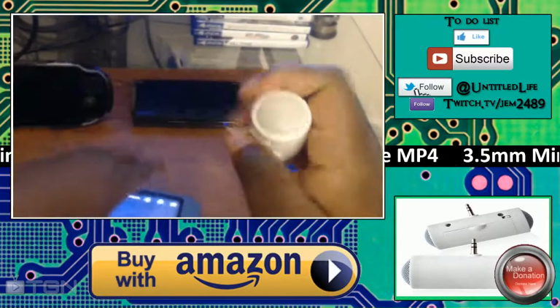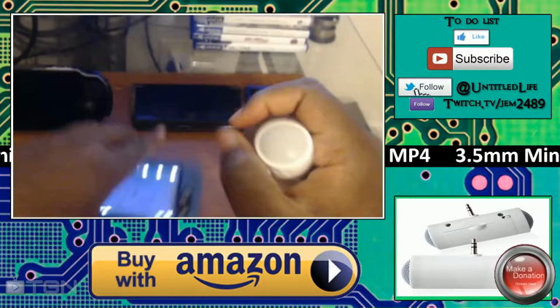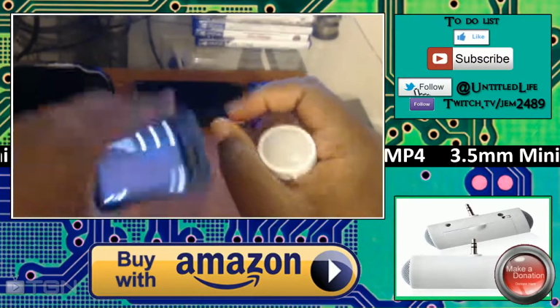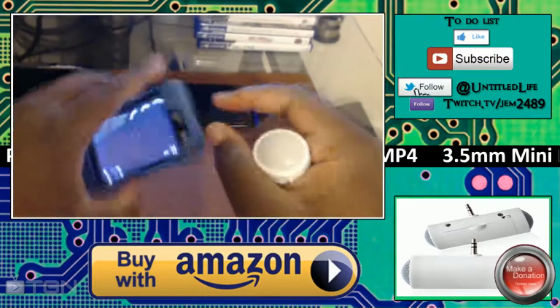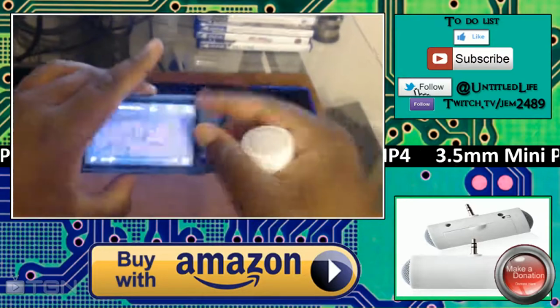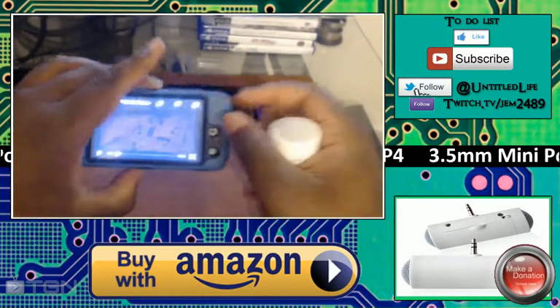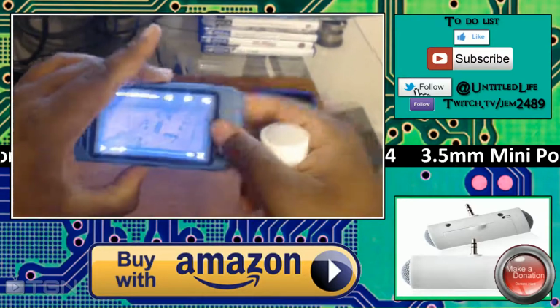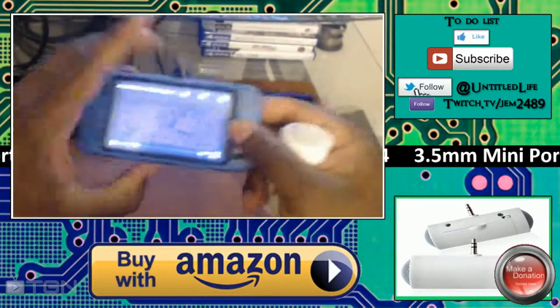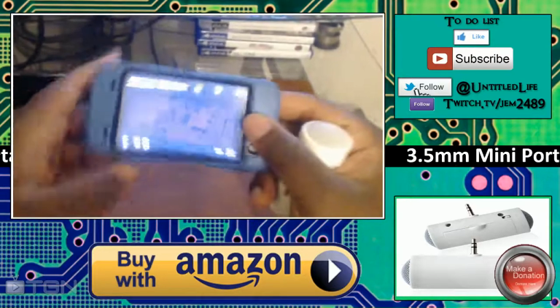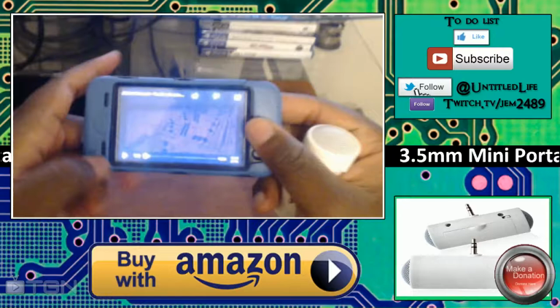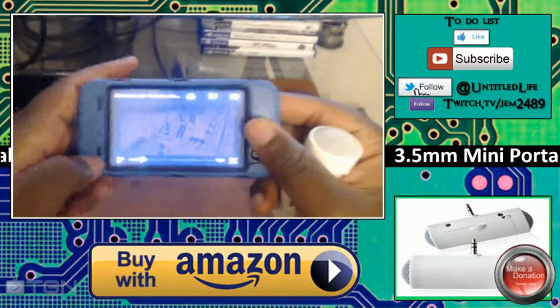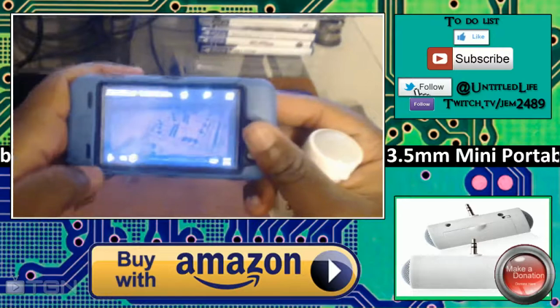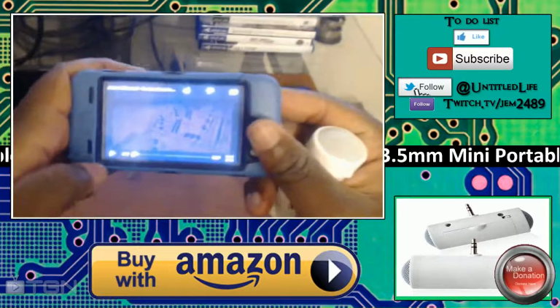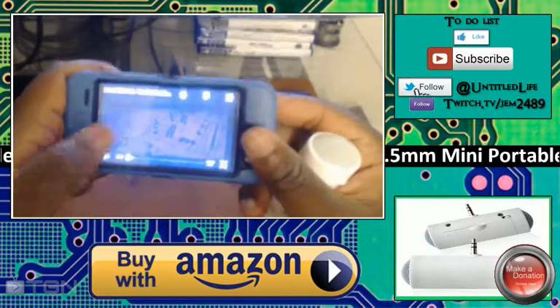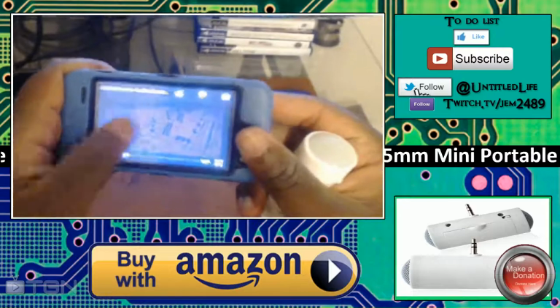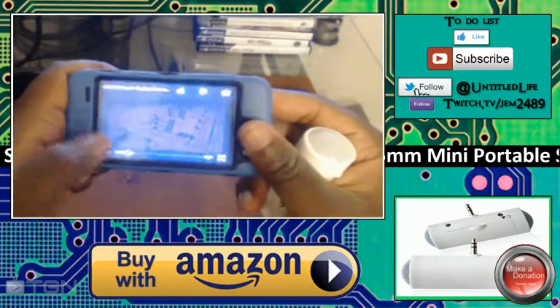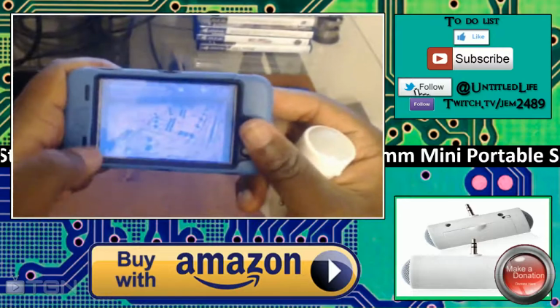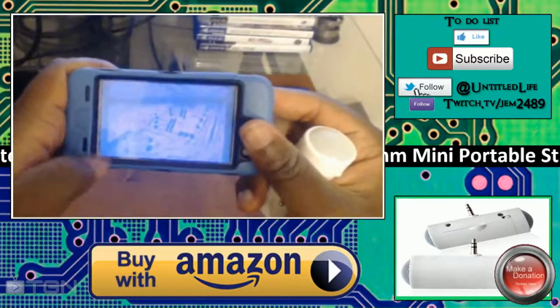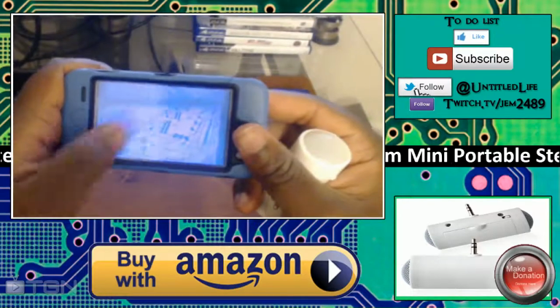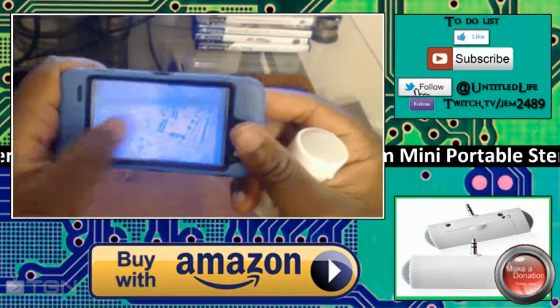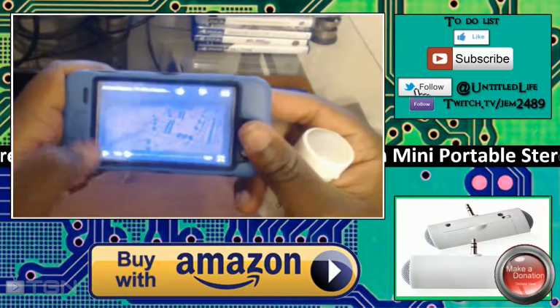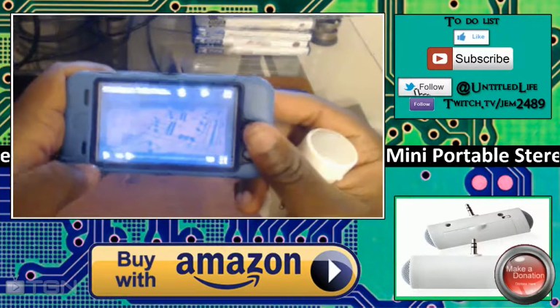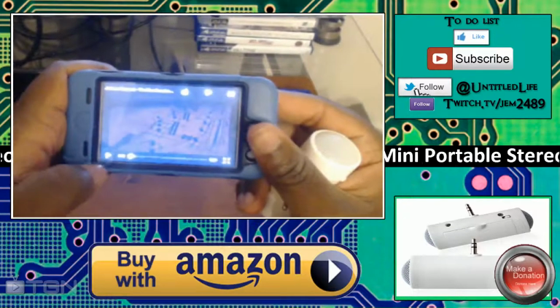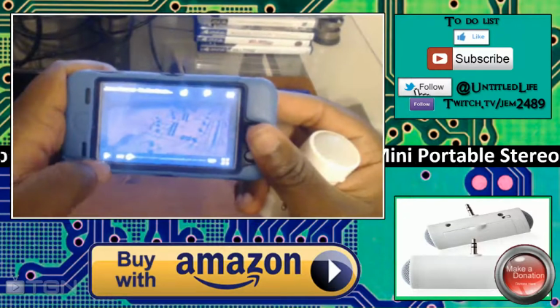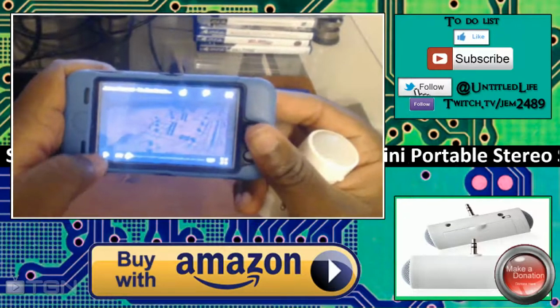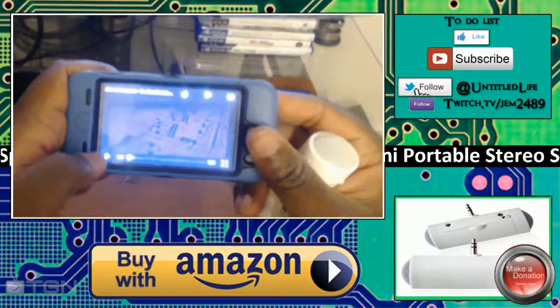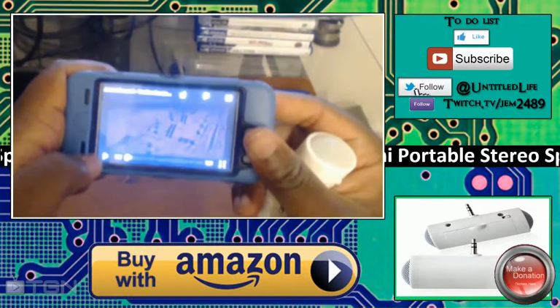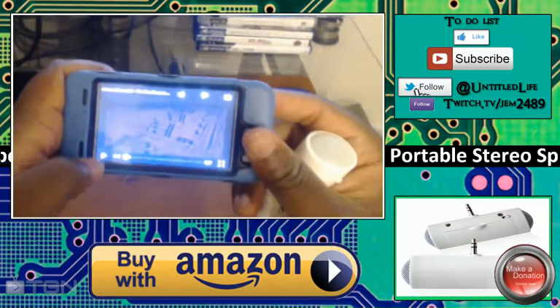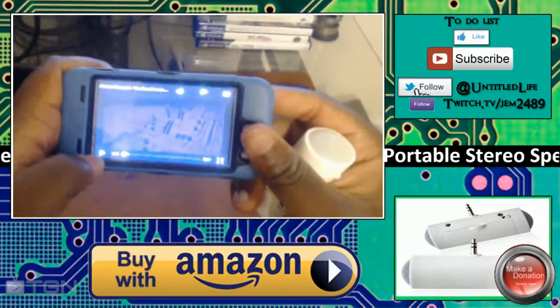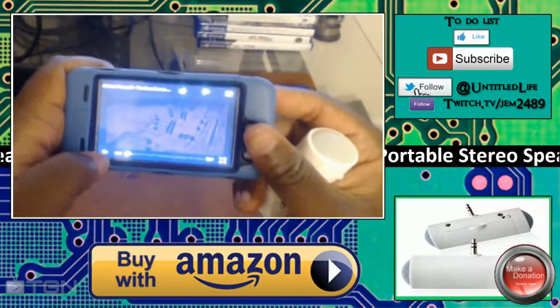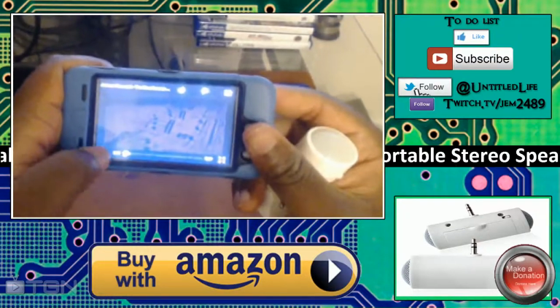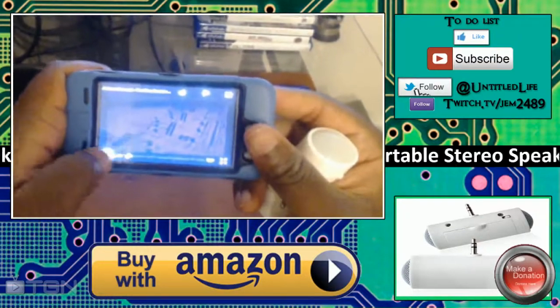Before we plug it in, let's listen to some classical music from the iPod without the speaker connected.